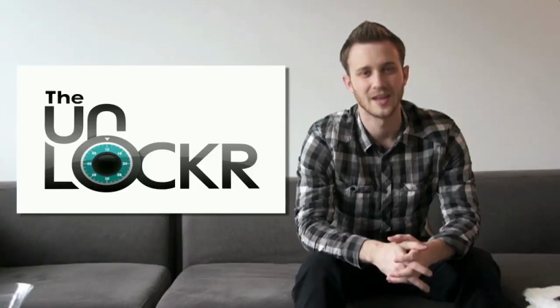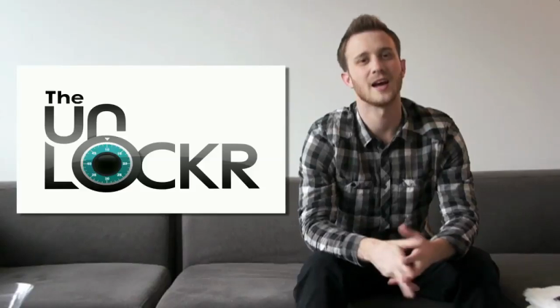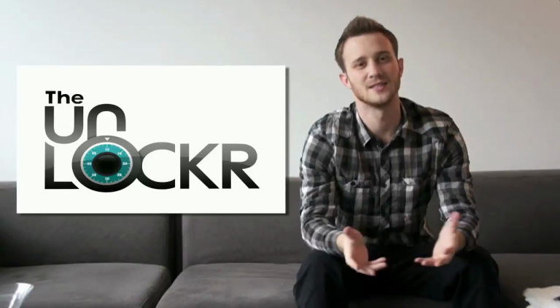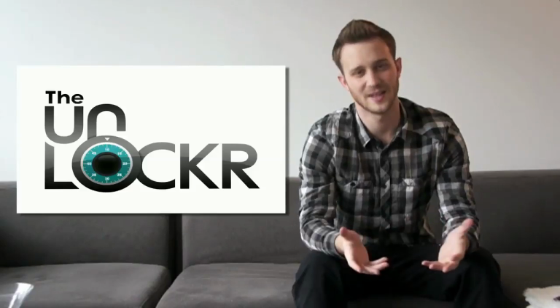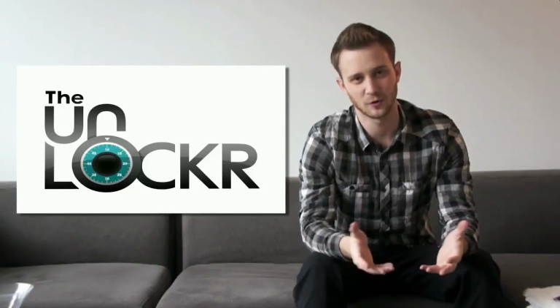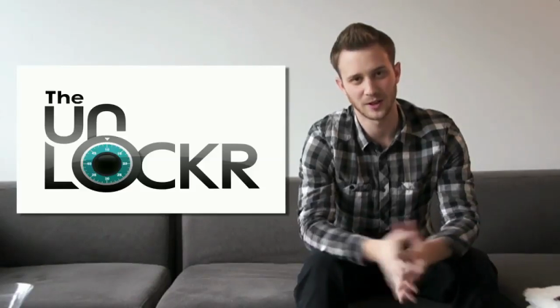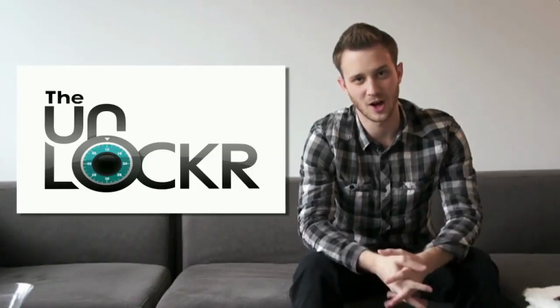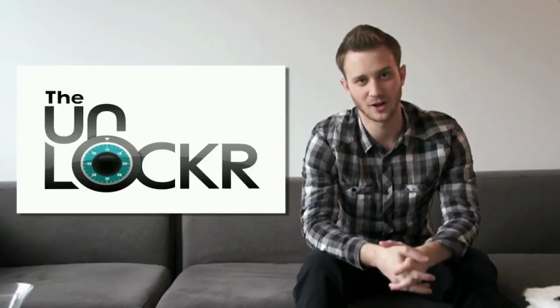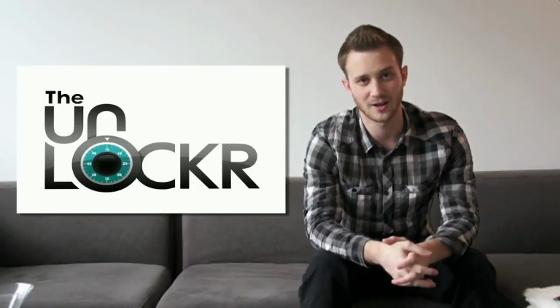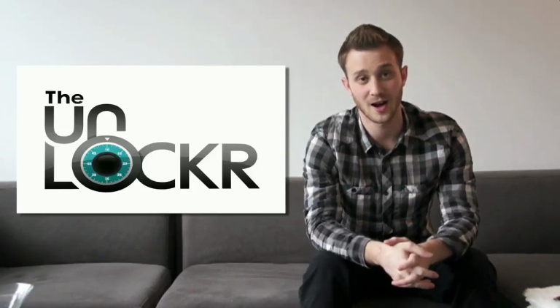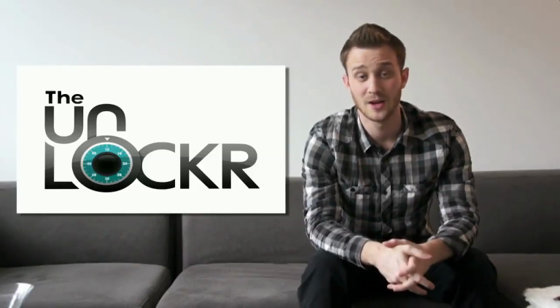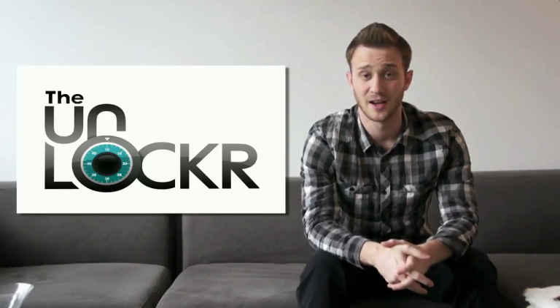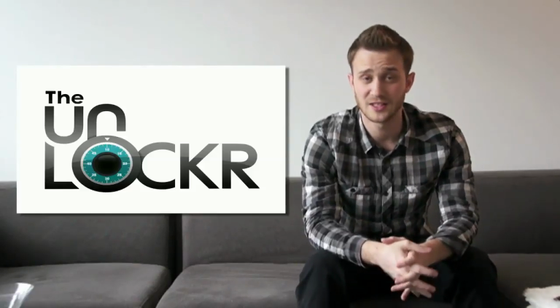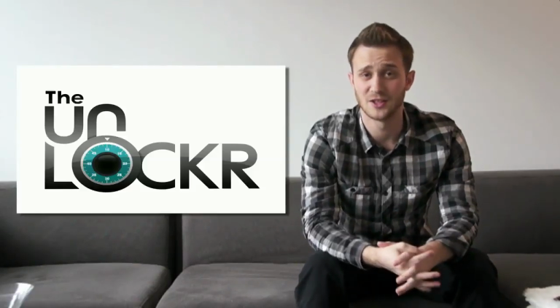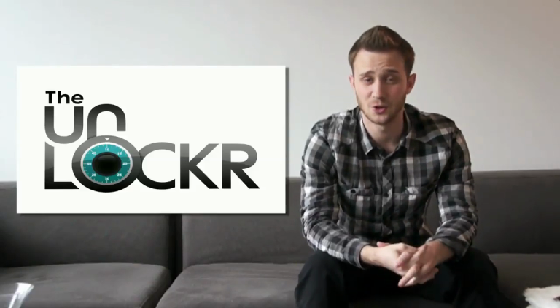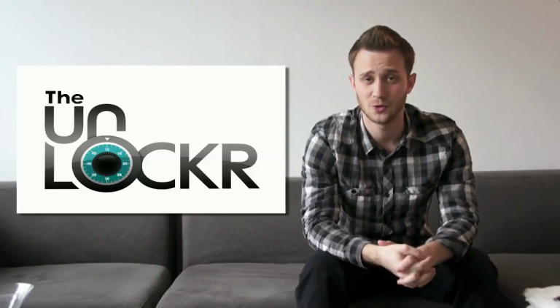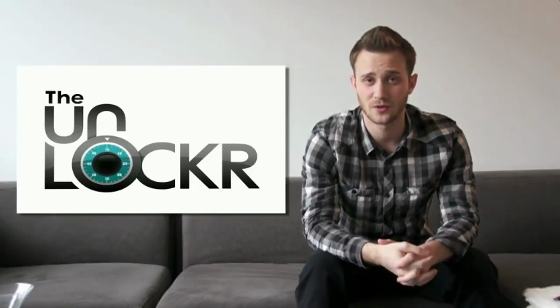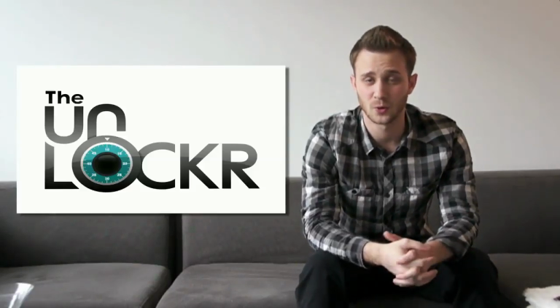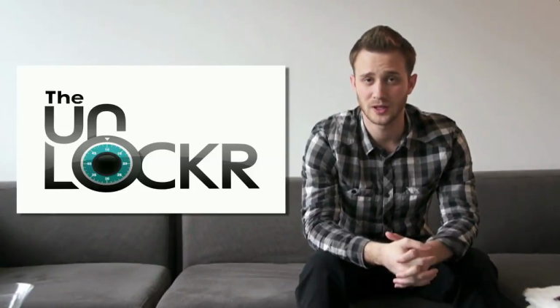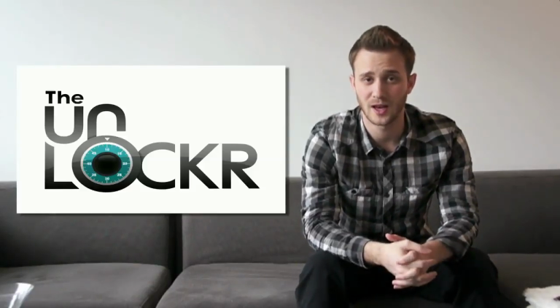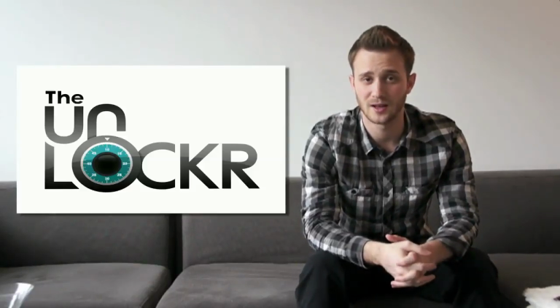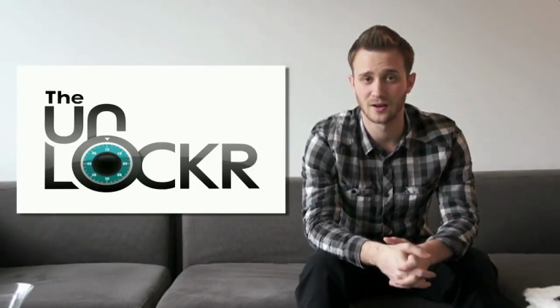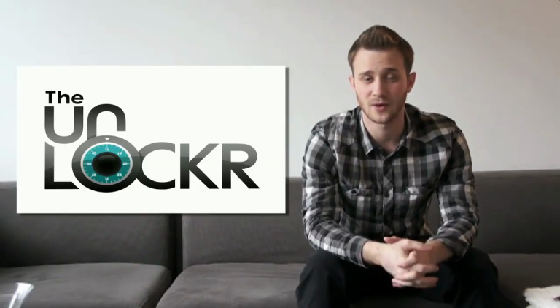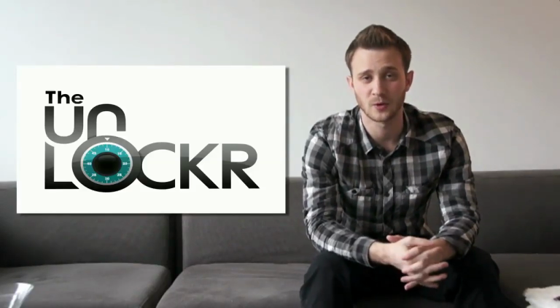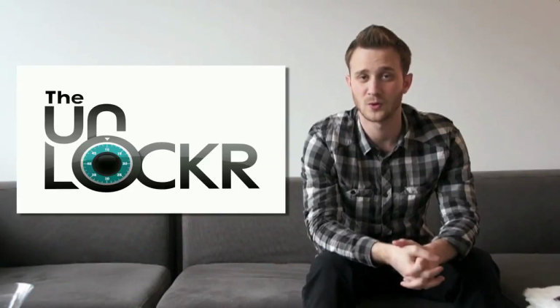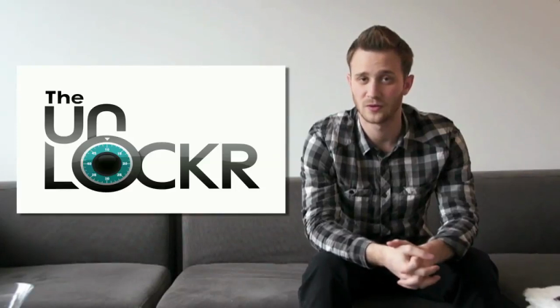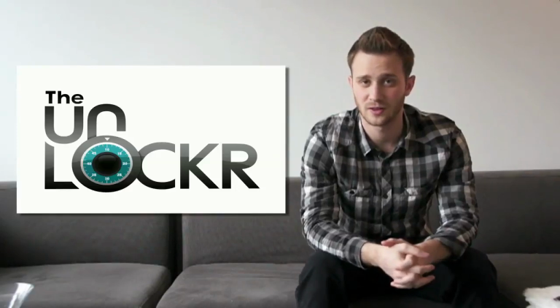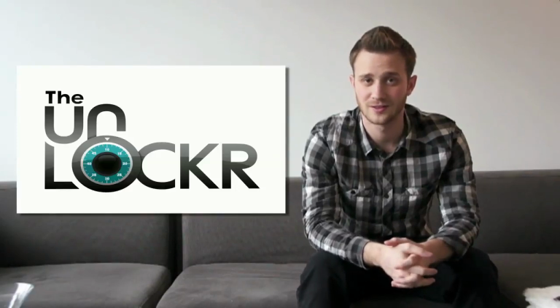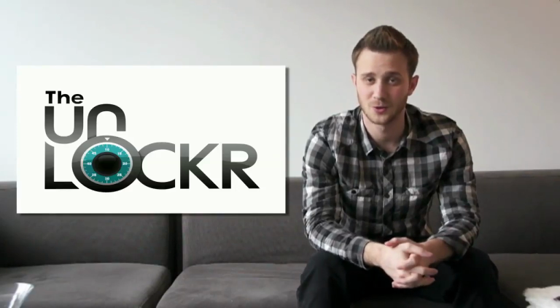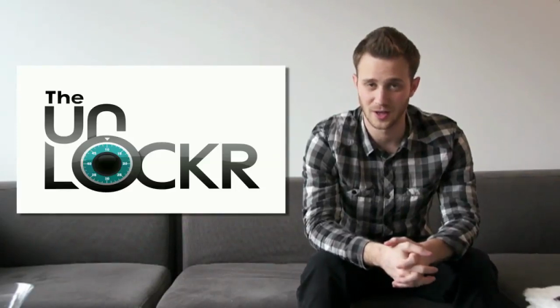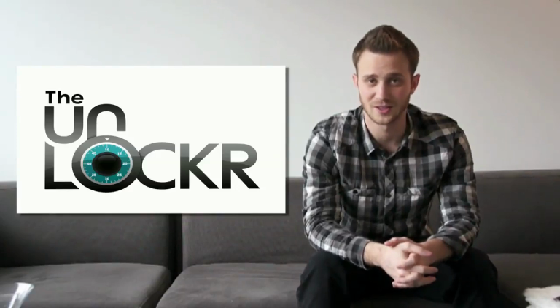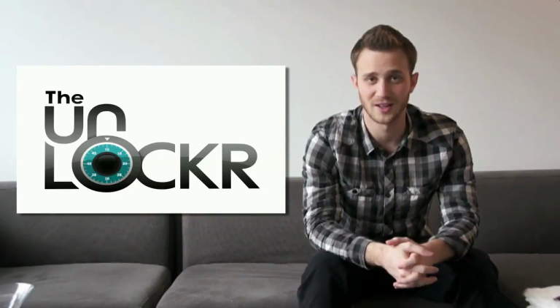Hey guys, this is David from TheUnlocker.com and this is the news for the week ending on February 25th, 2011.